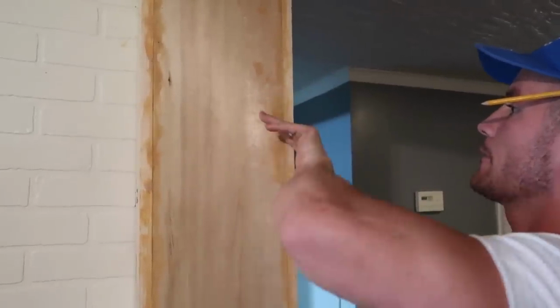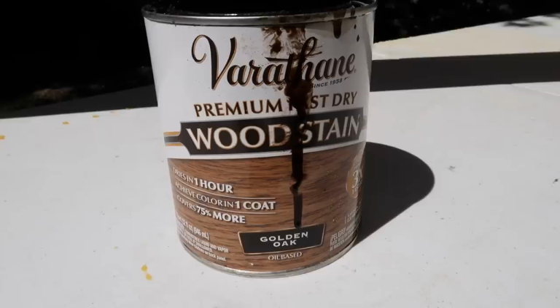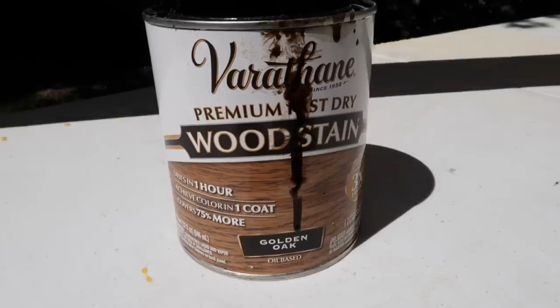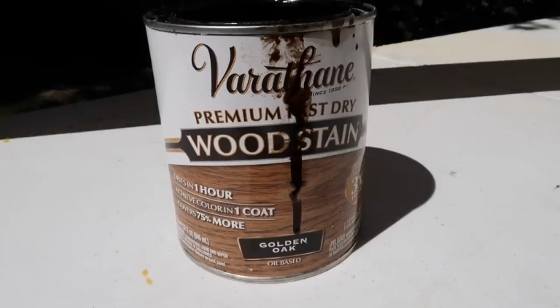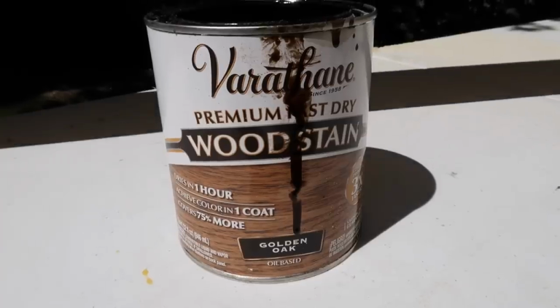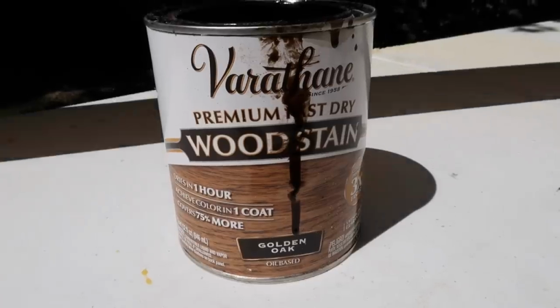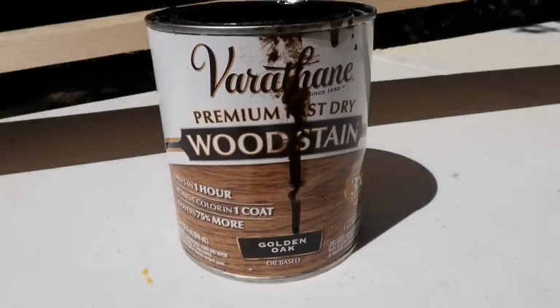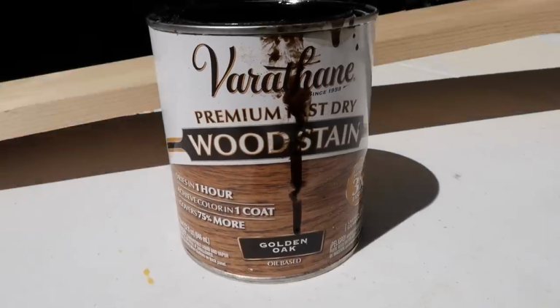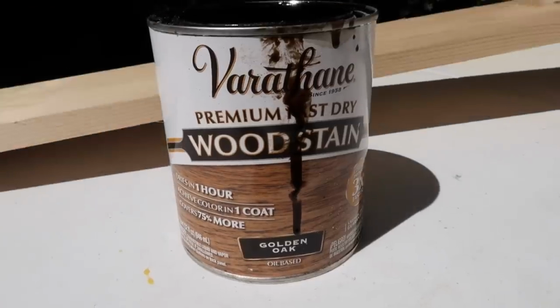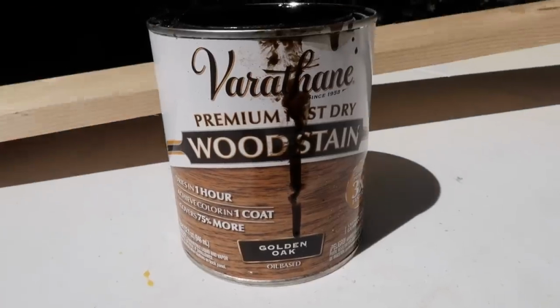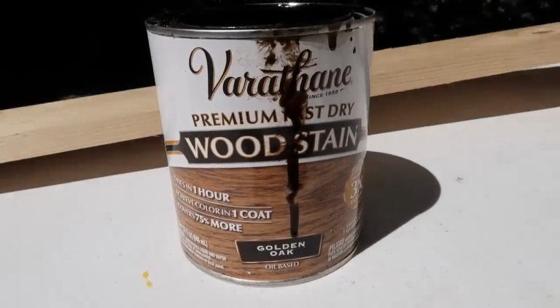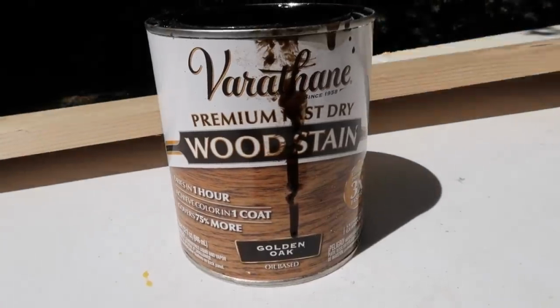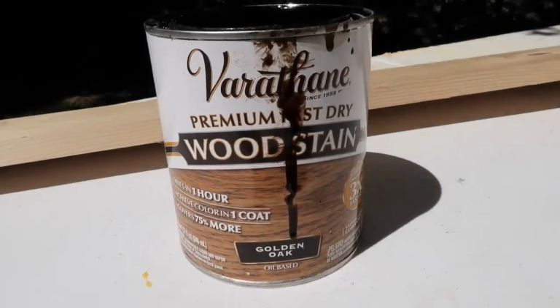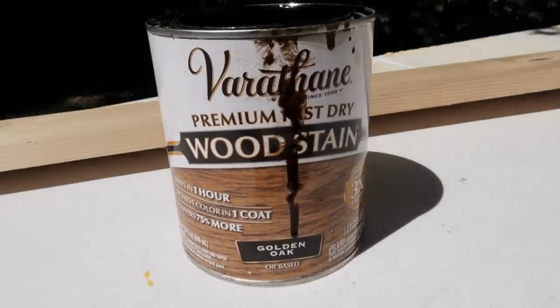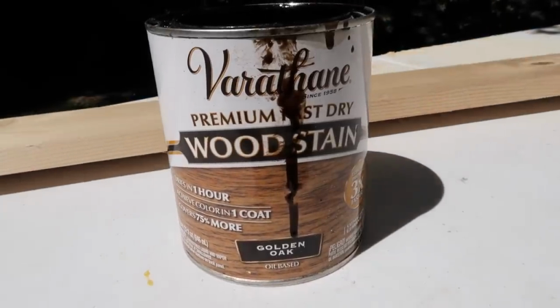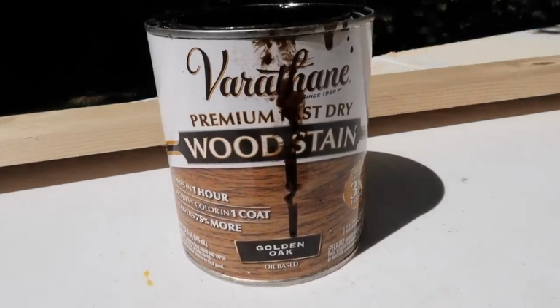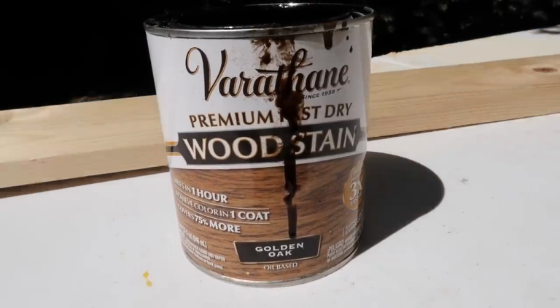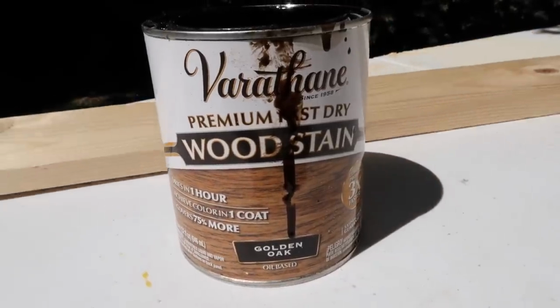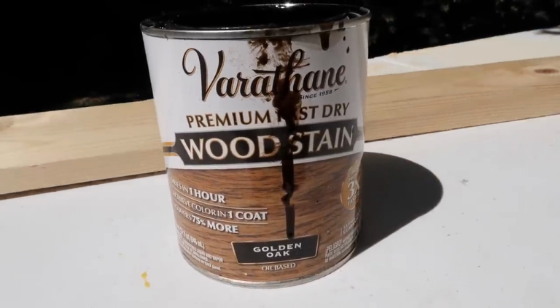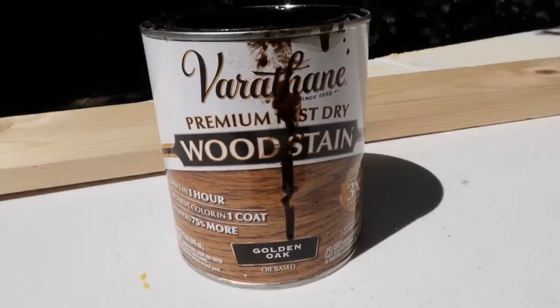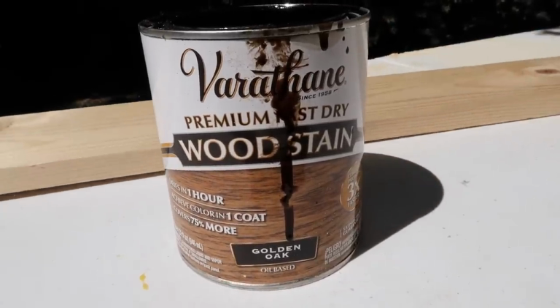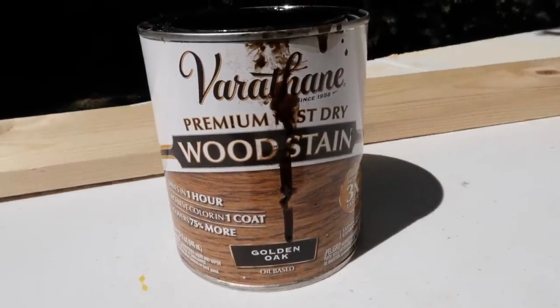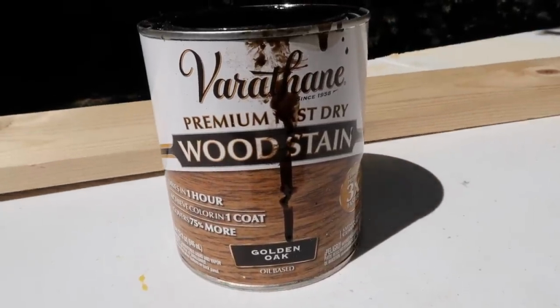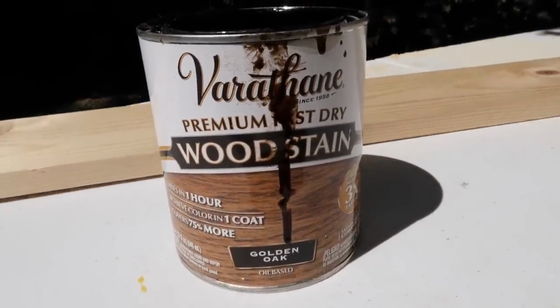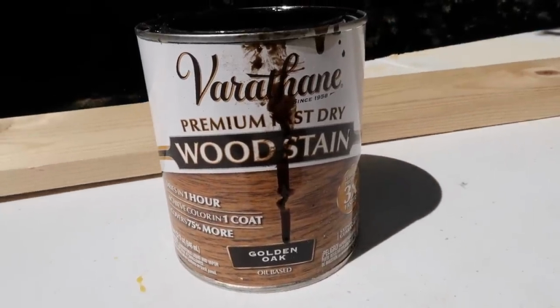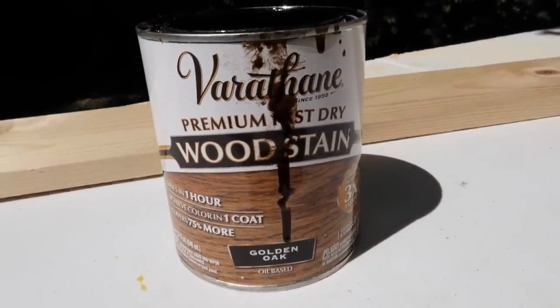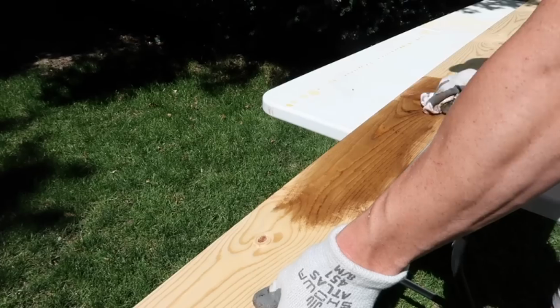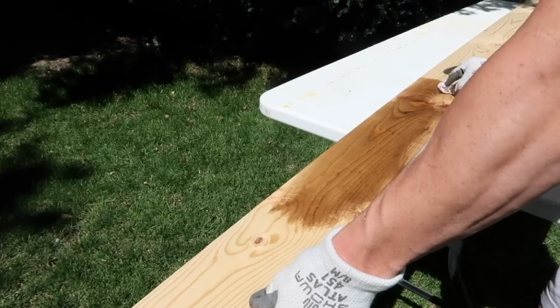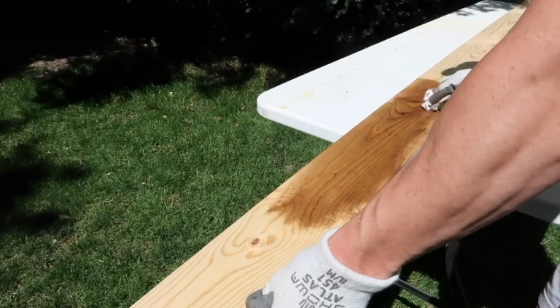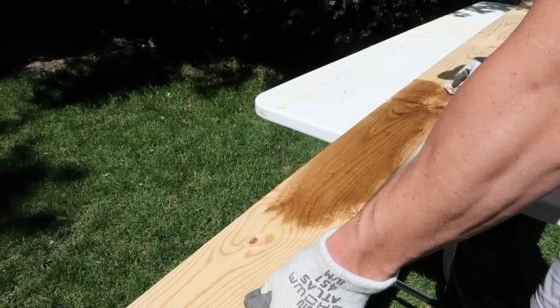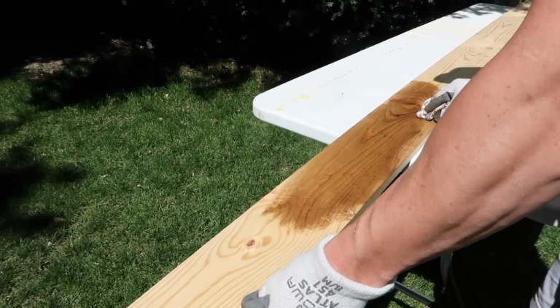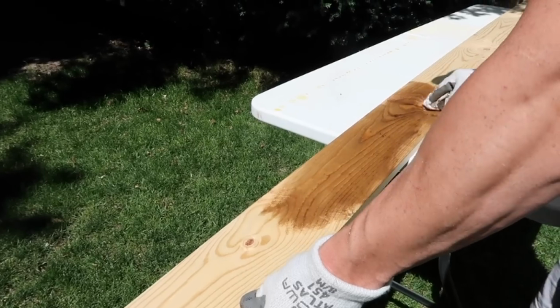The color stain we chose is Golden Oak by Varathane, and we just picked this up at Ace Hardware.